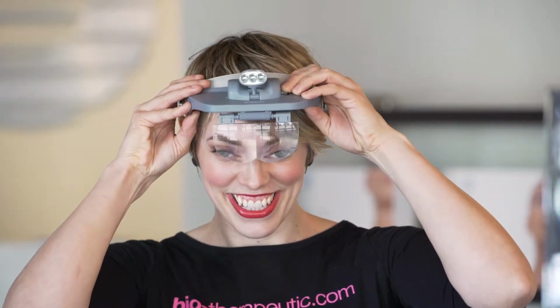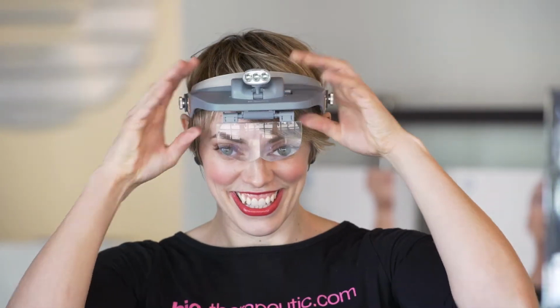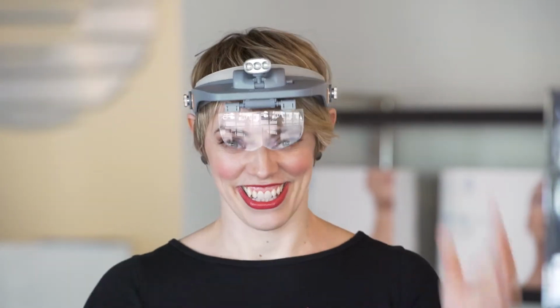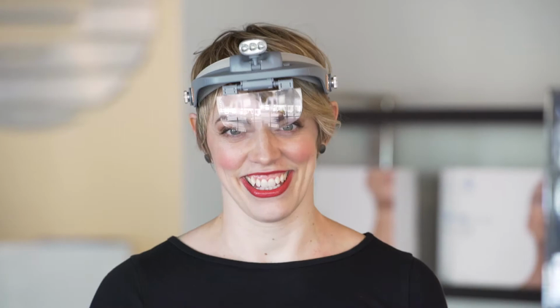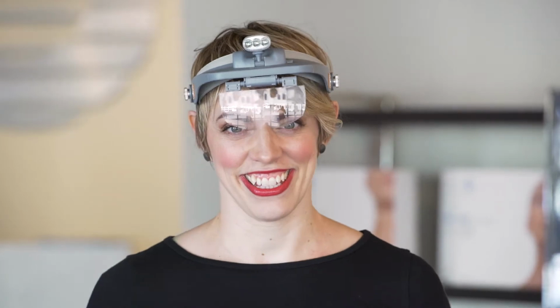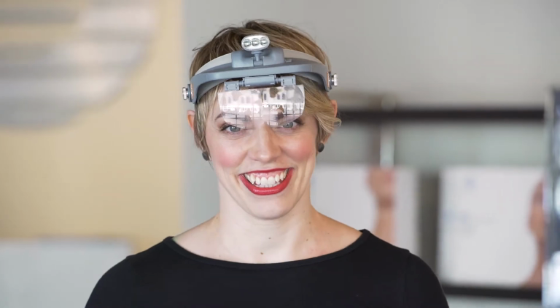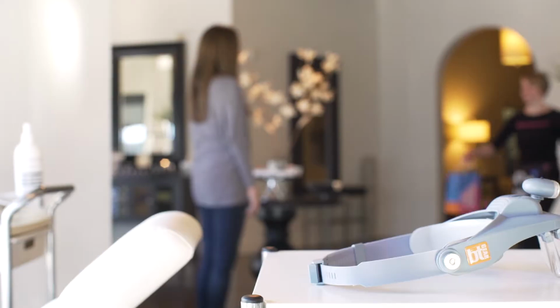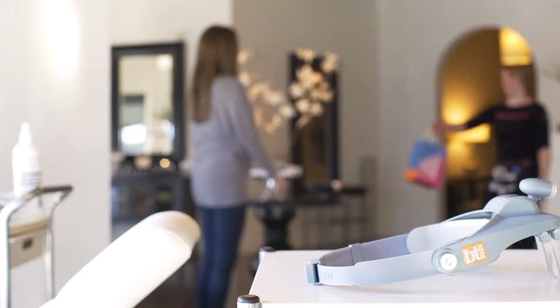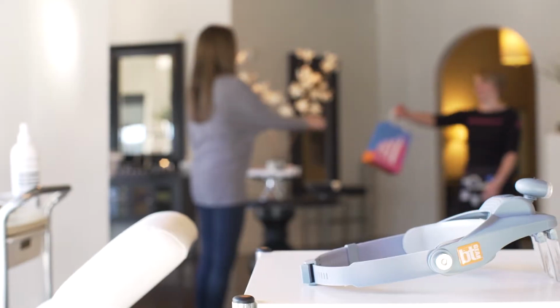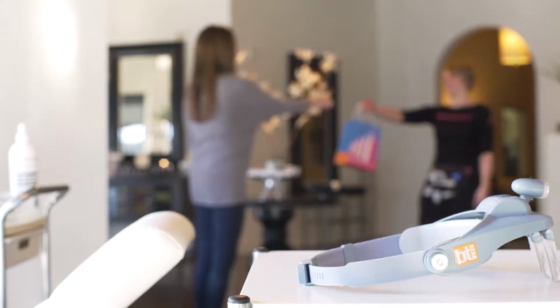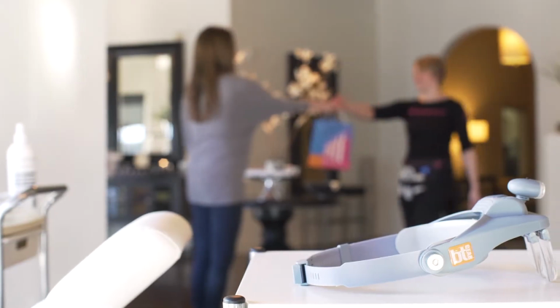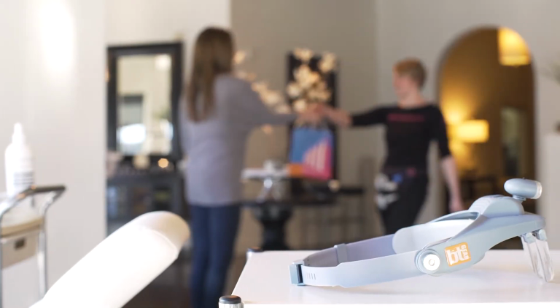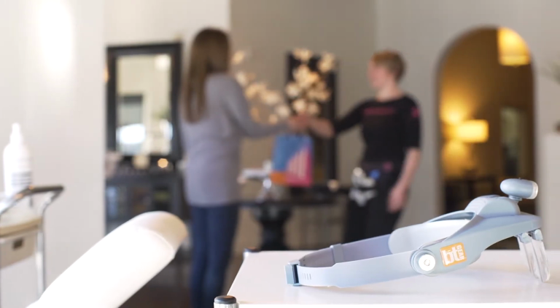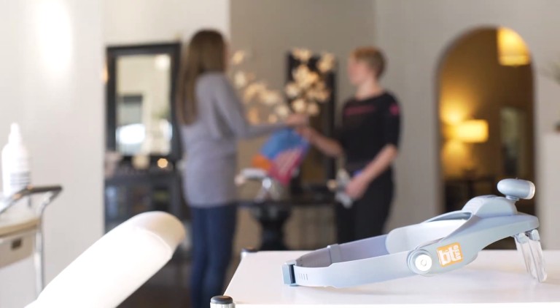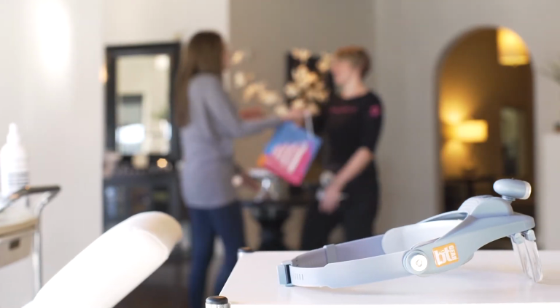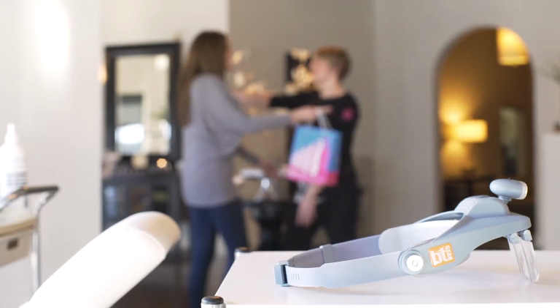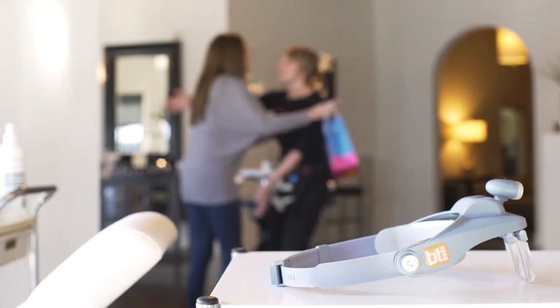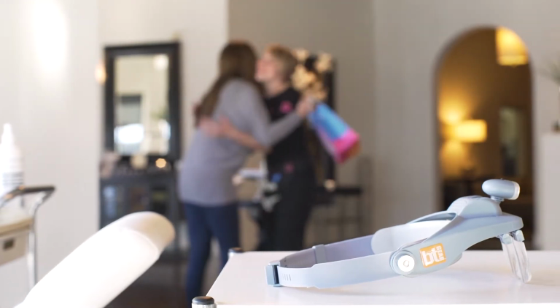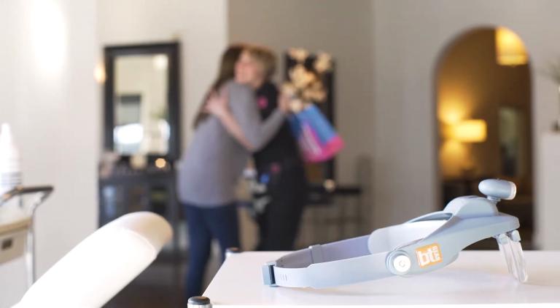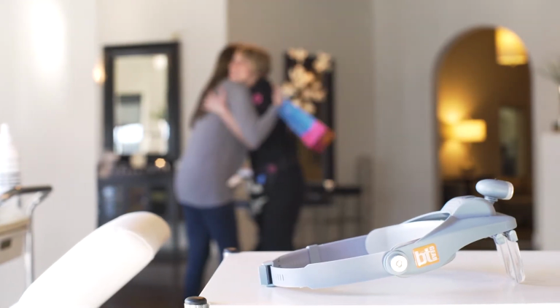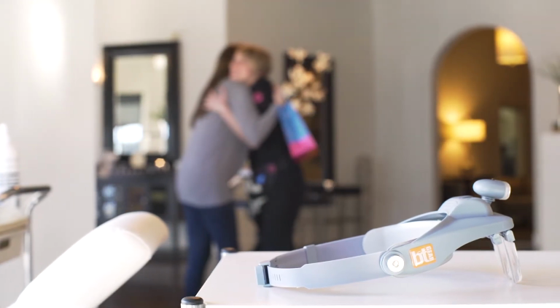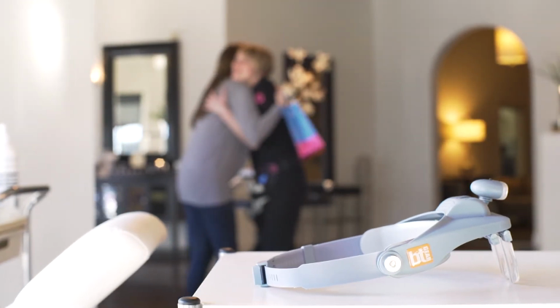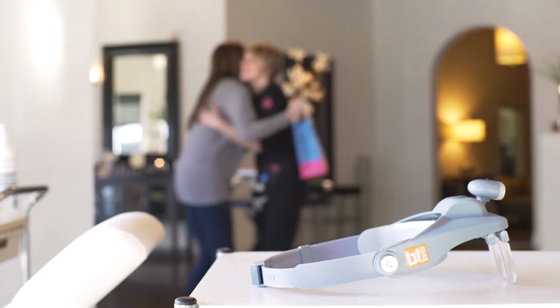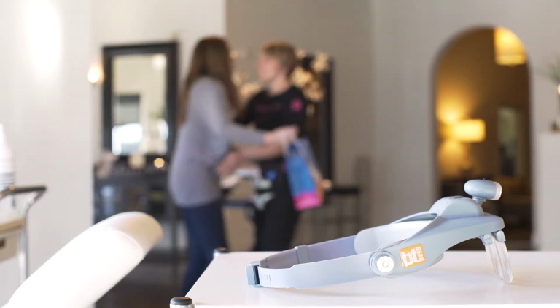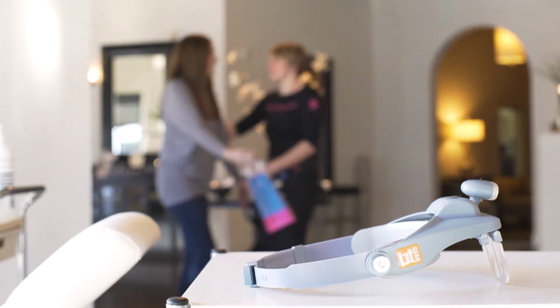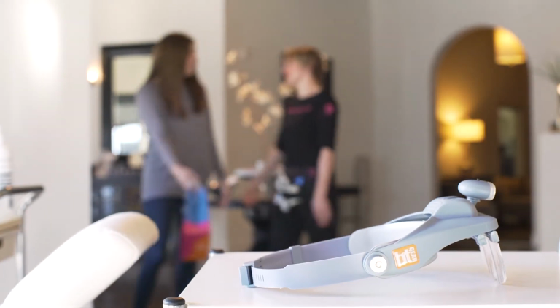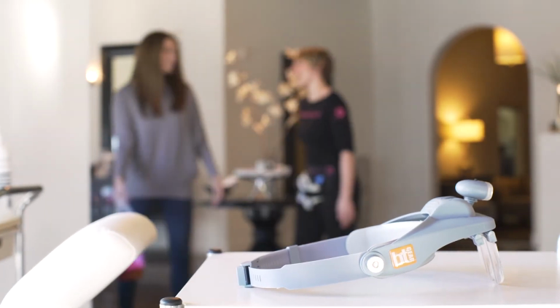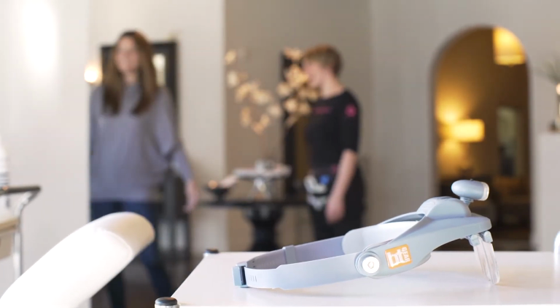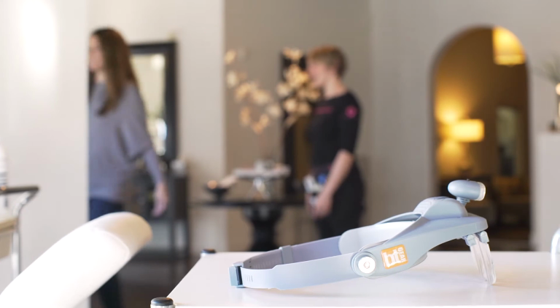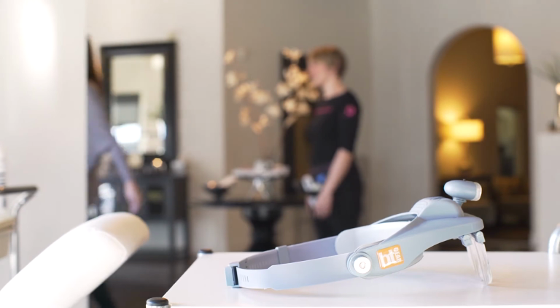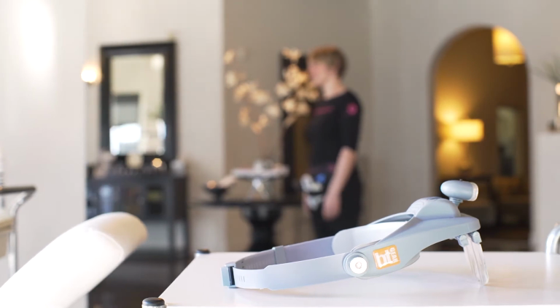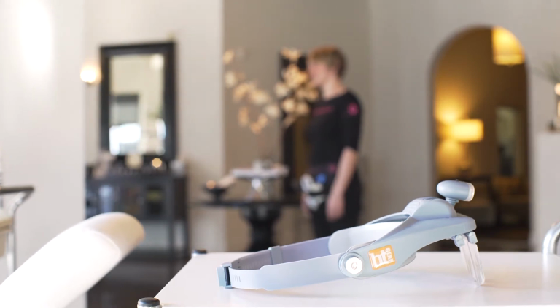Used by thousands of skin therapists worldwide, BT Vision is an essential part of your professional skincare kit.